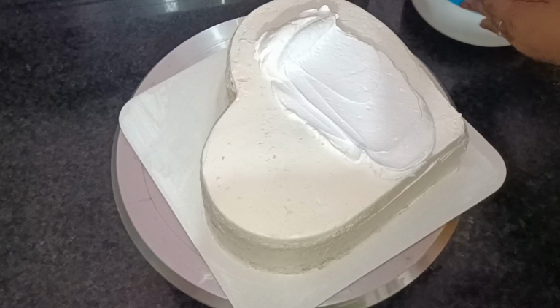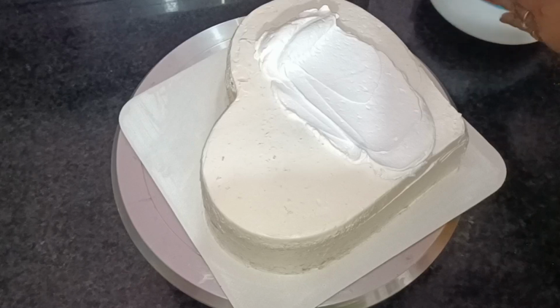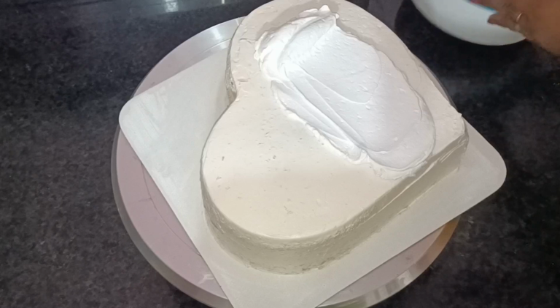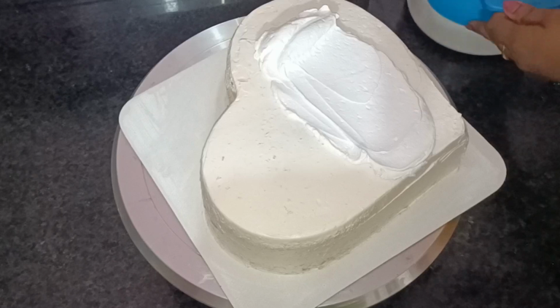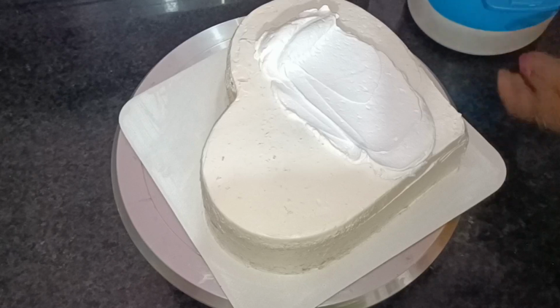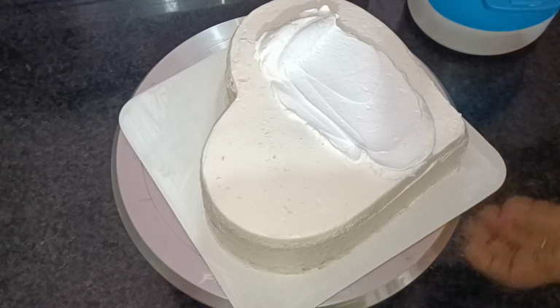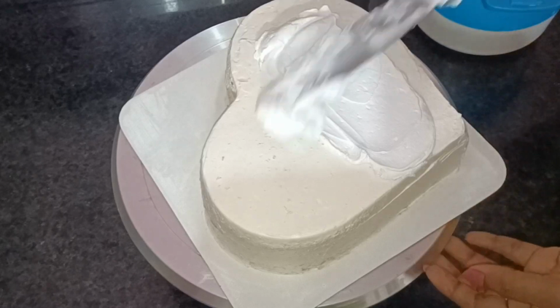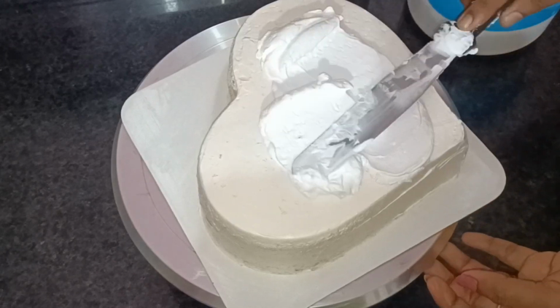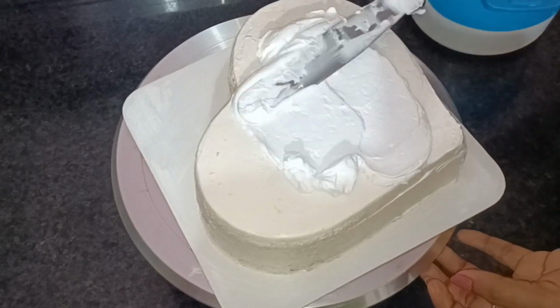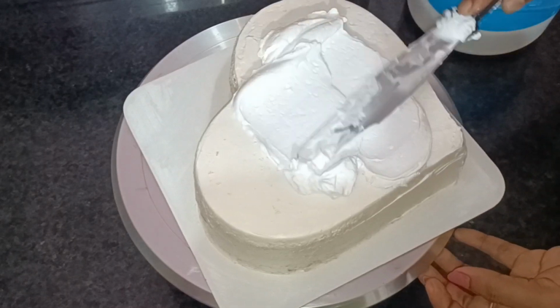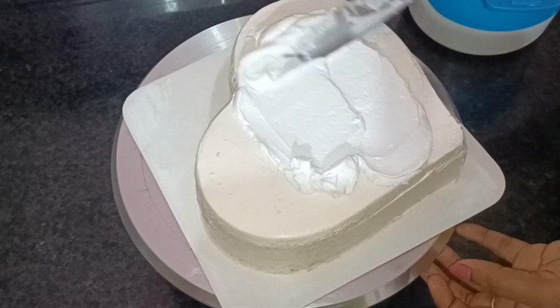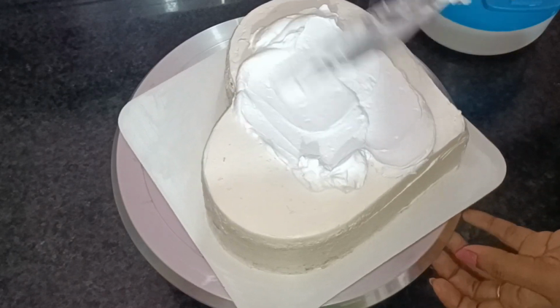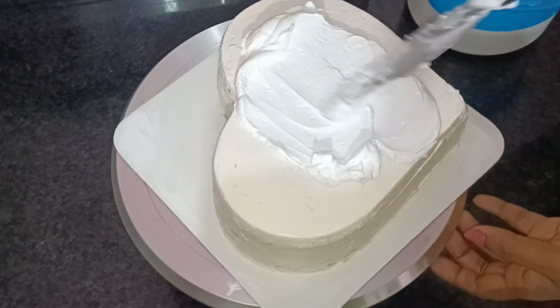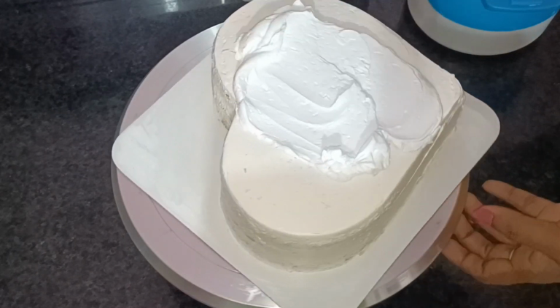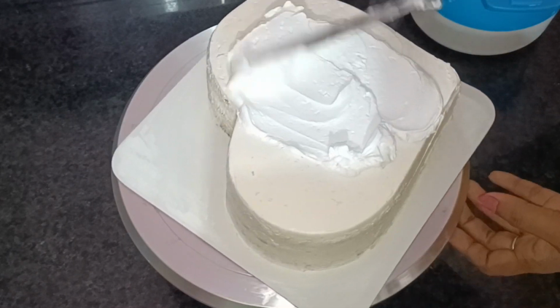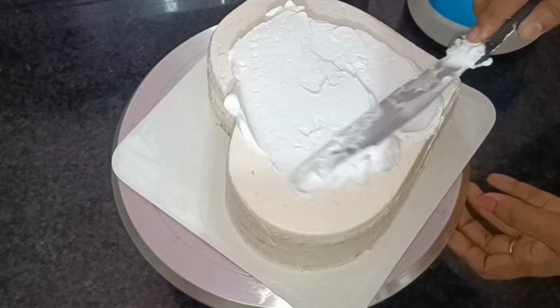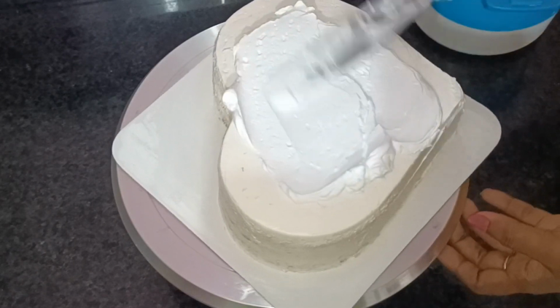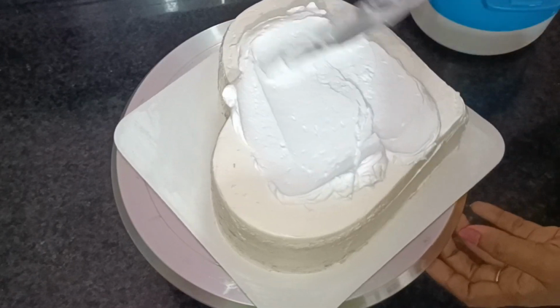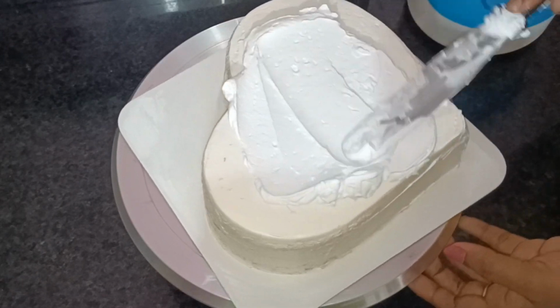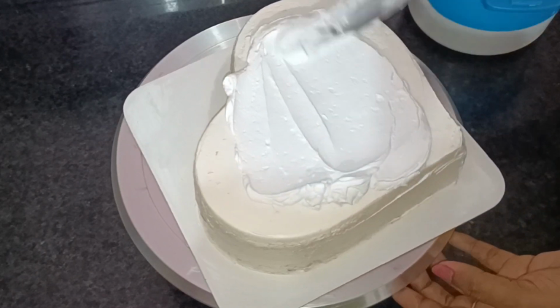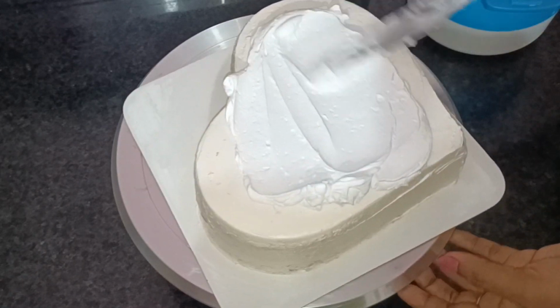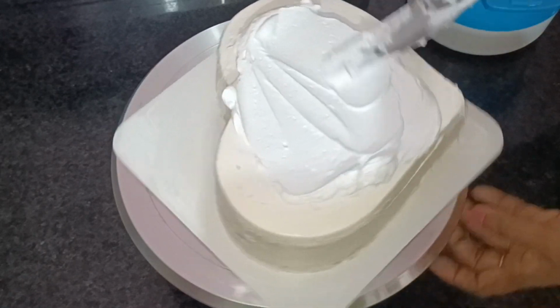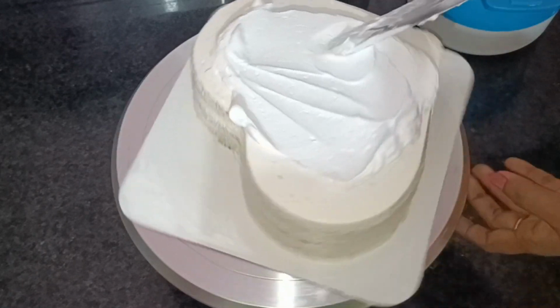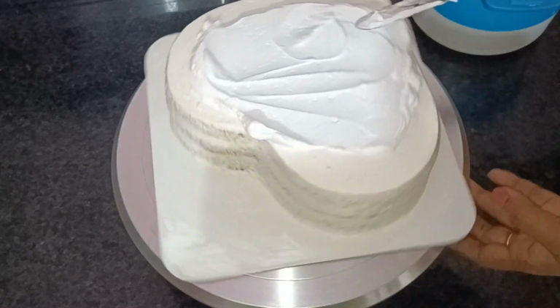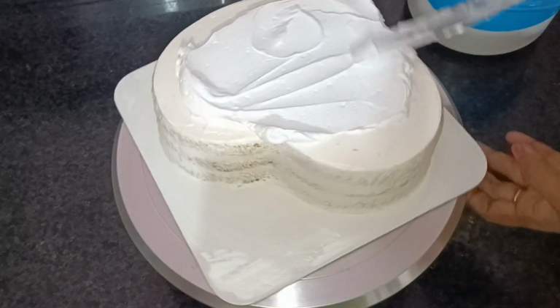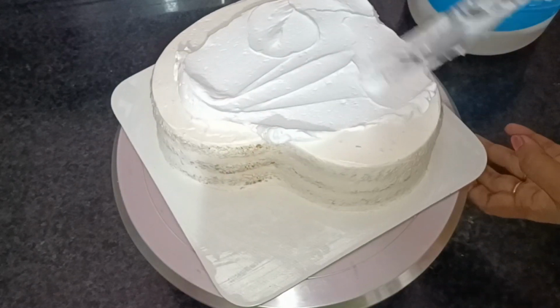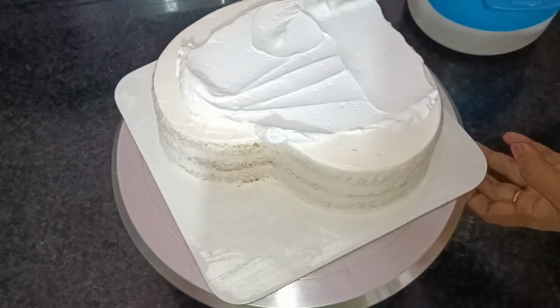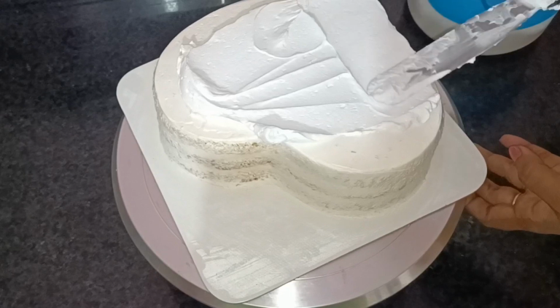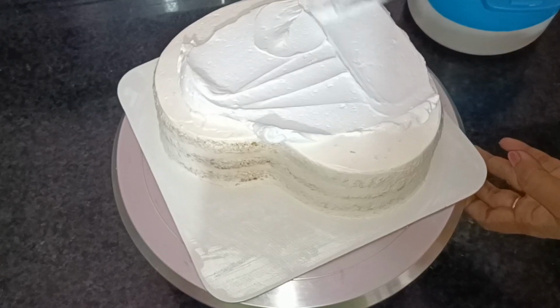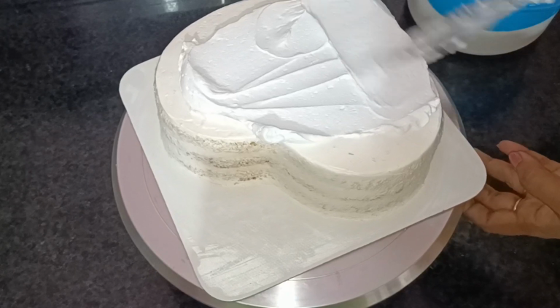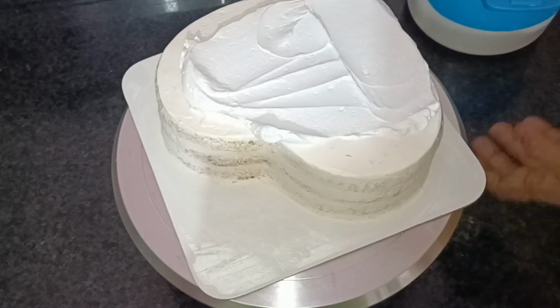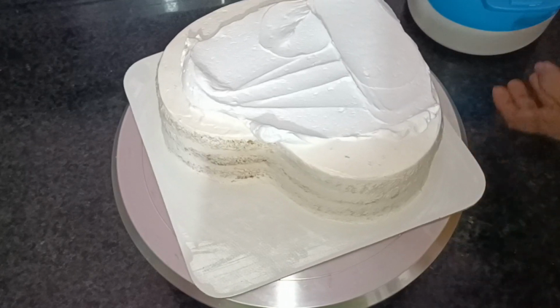Hi all friends! Welcome back to my channel! Now, we are going to design a 1kg head shape cake.